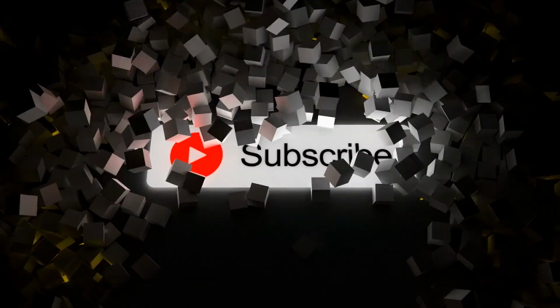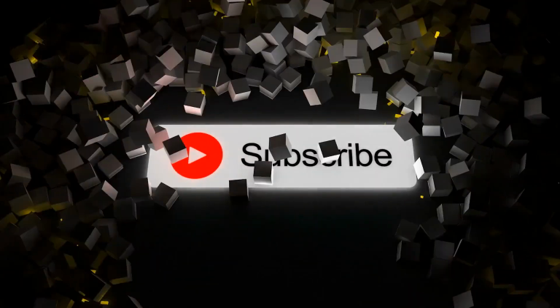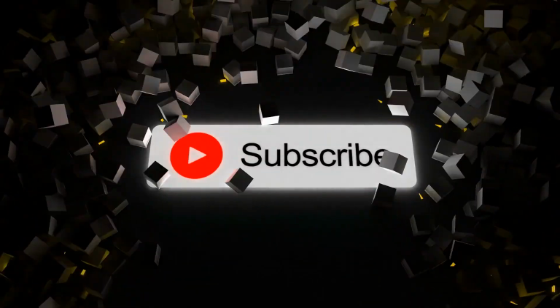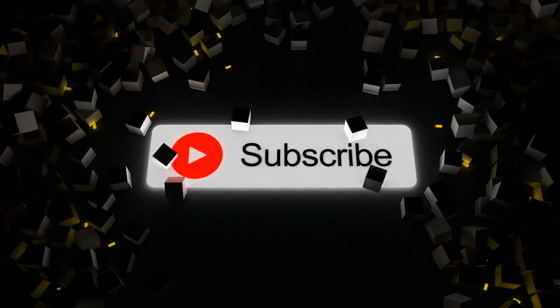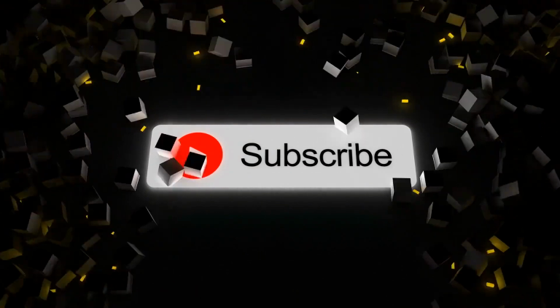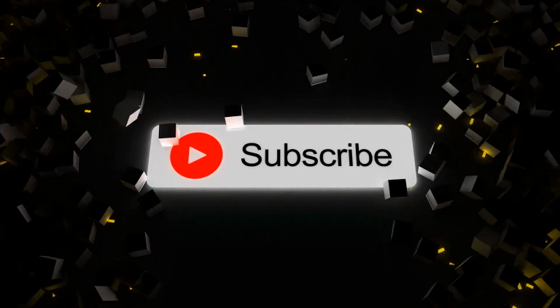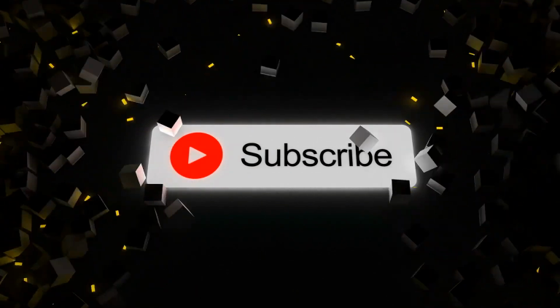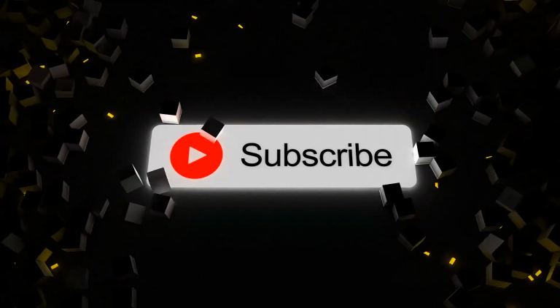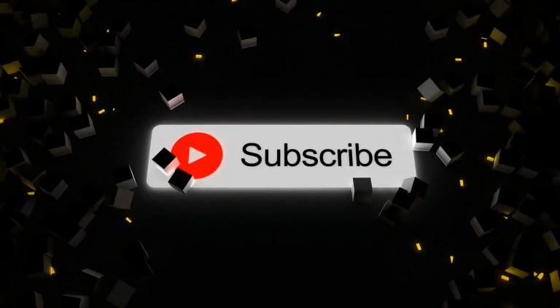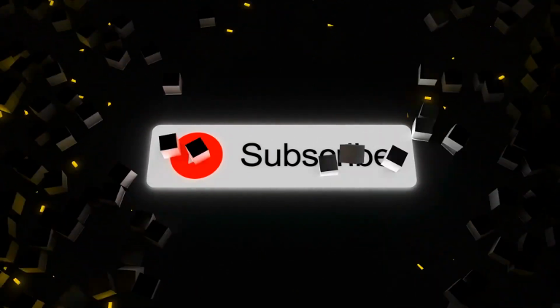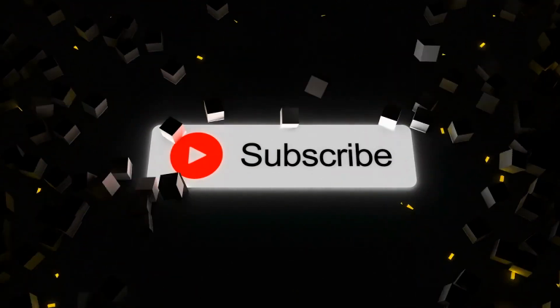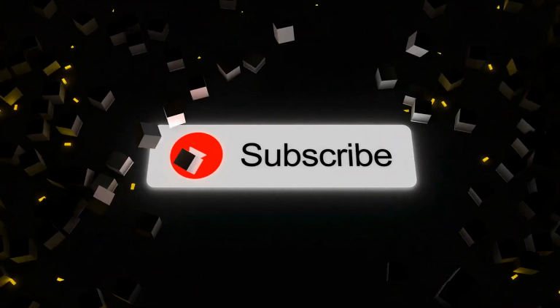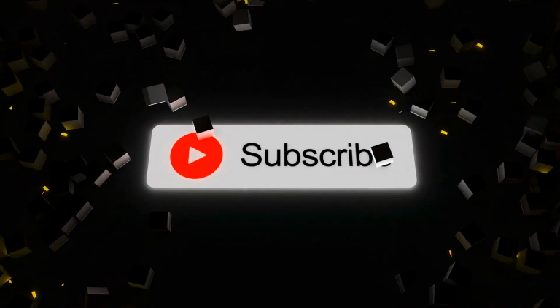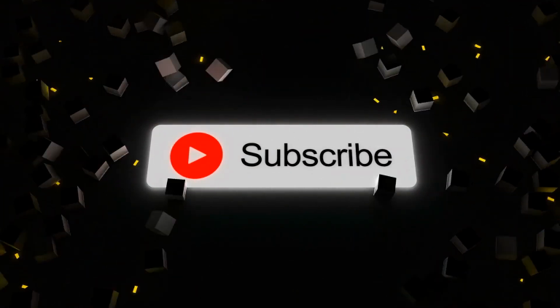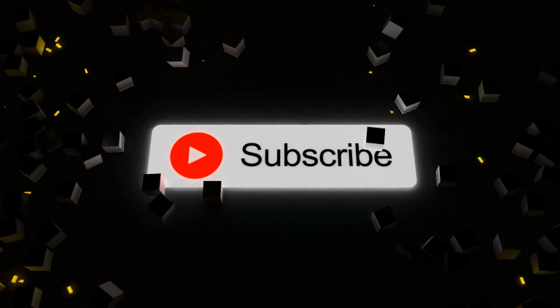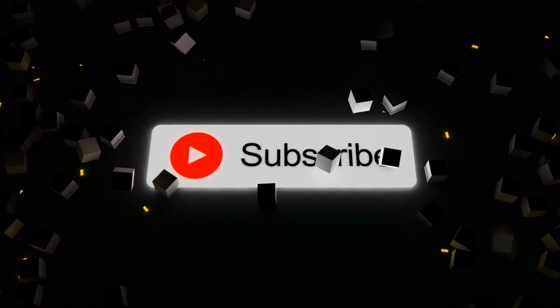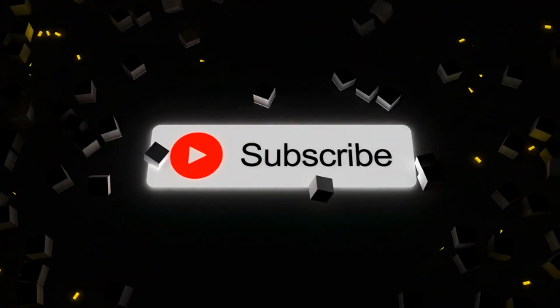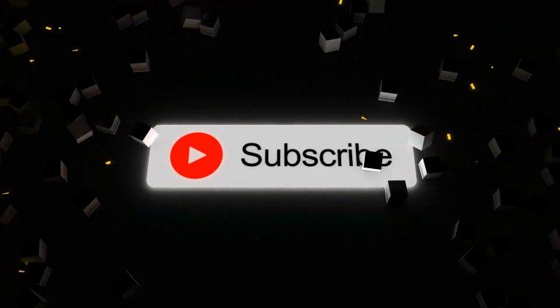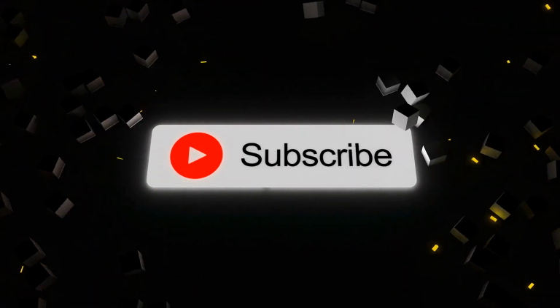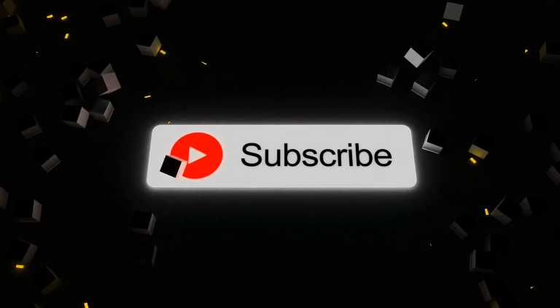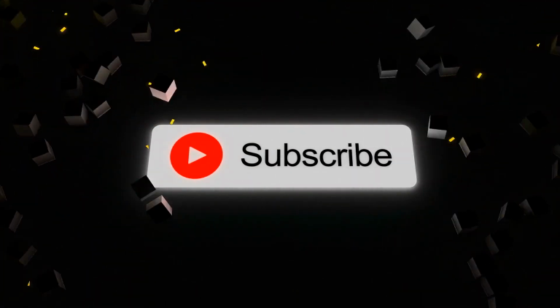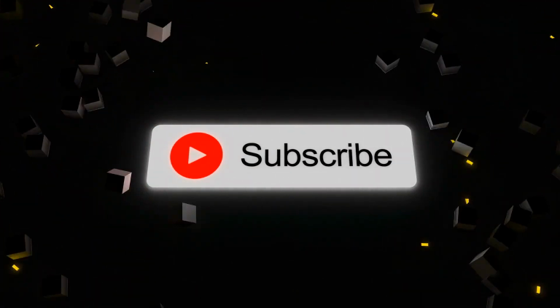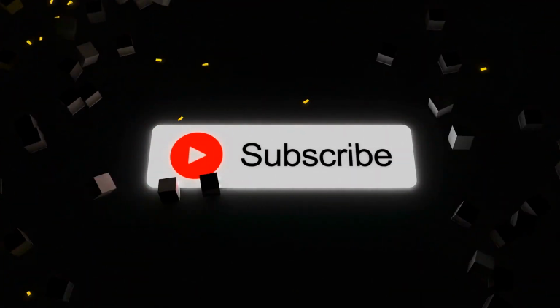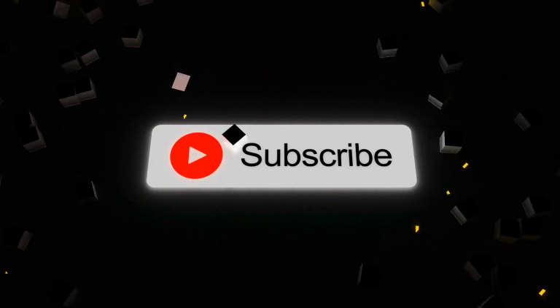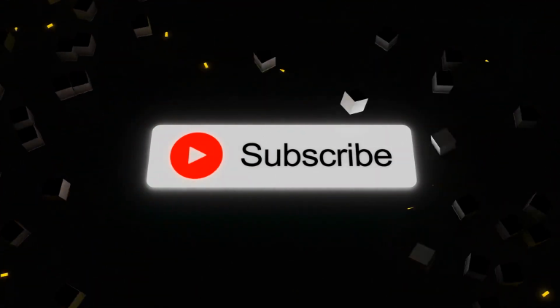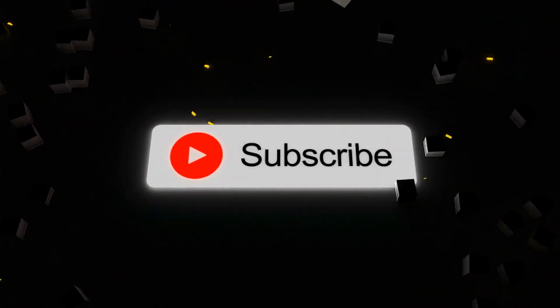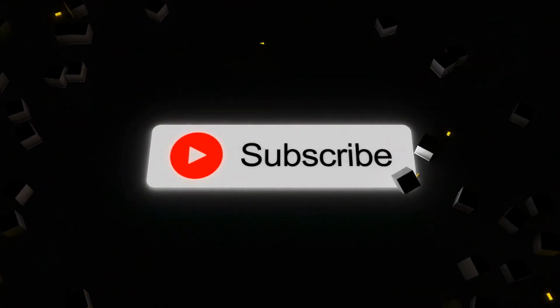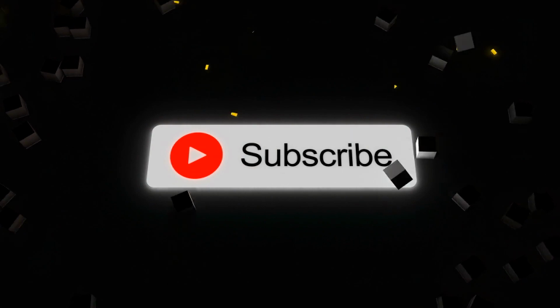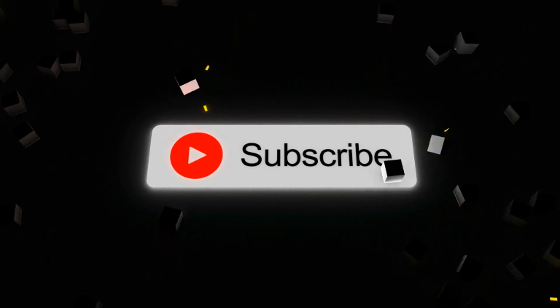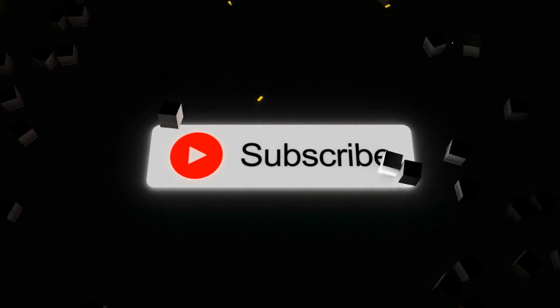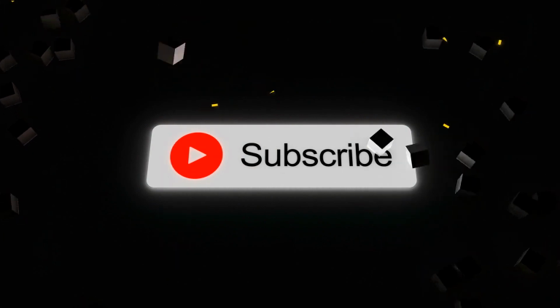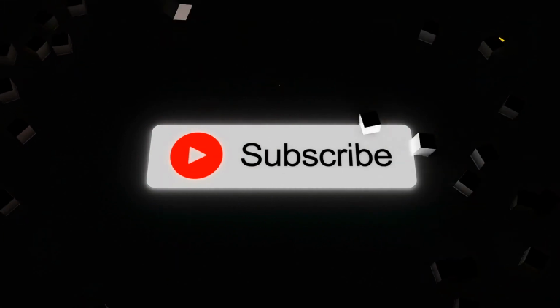Feel free to subscribe to our channel to encourage us to come up with more videos on productivity.